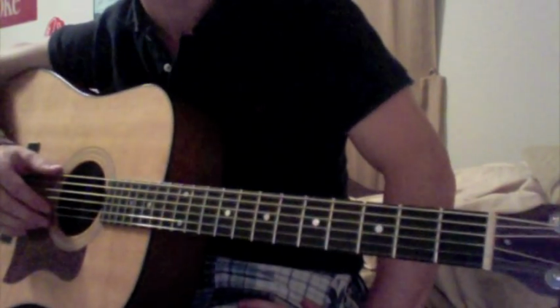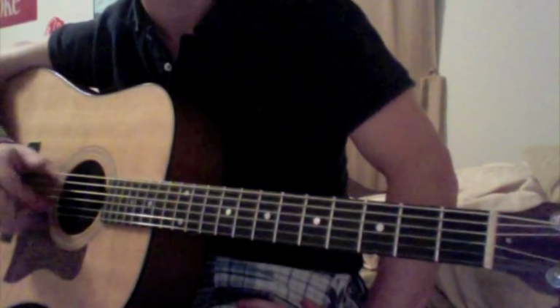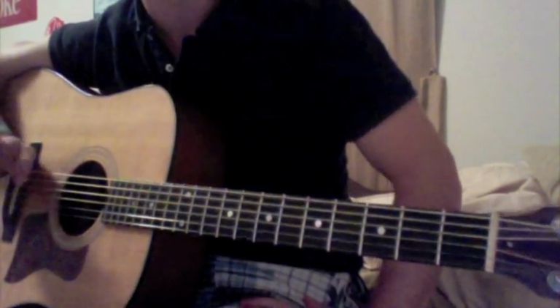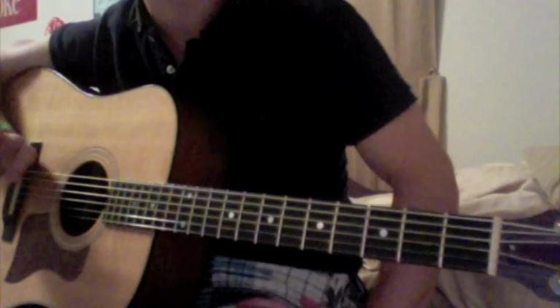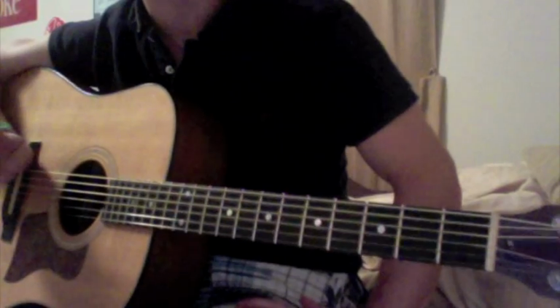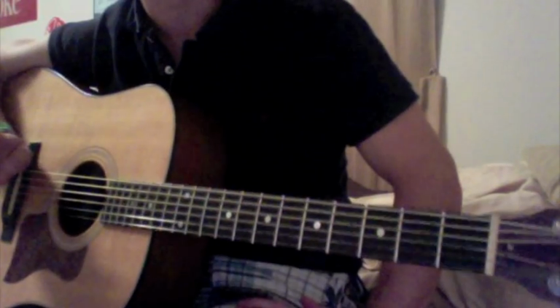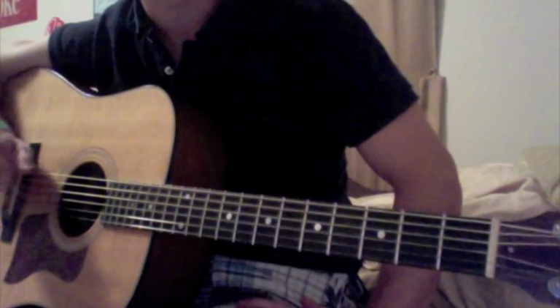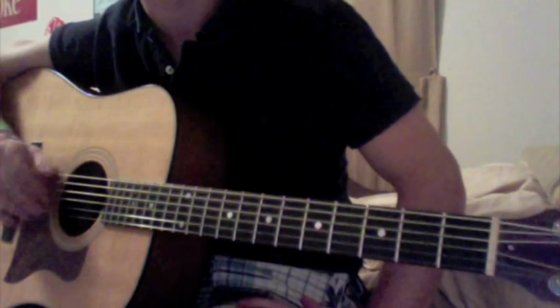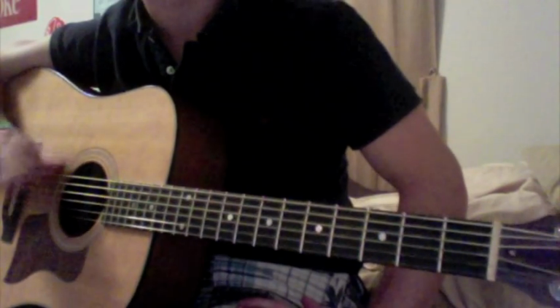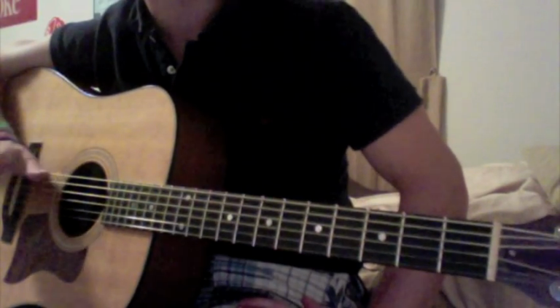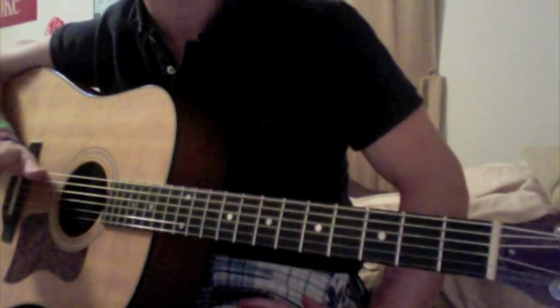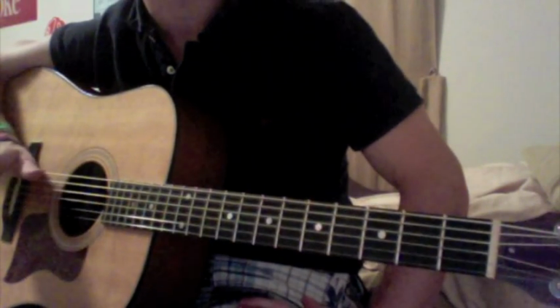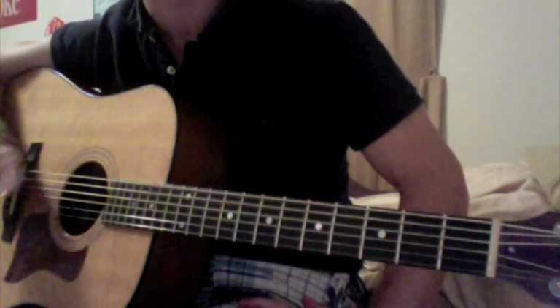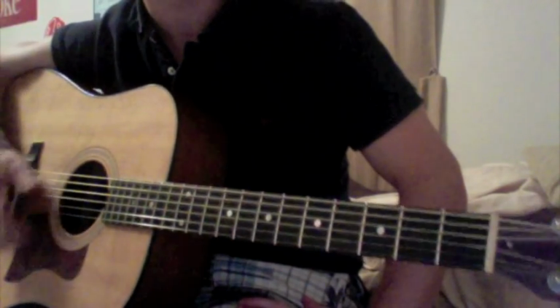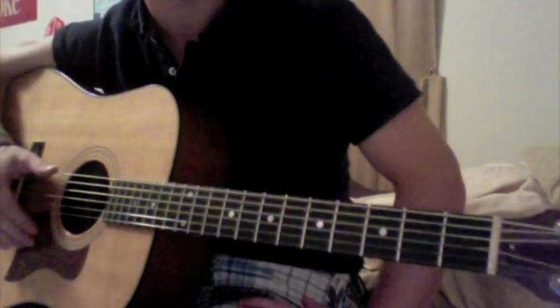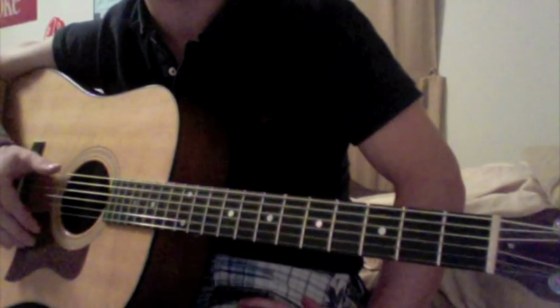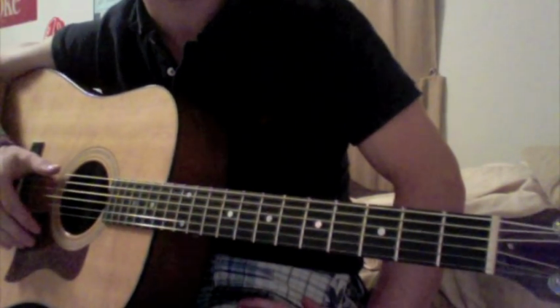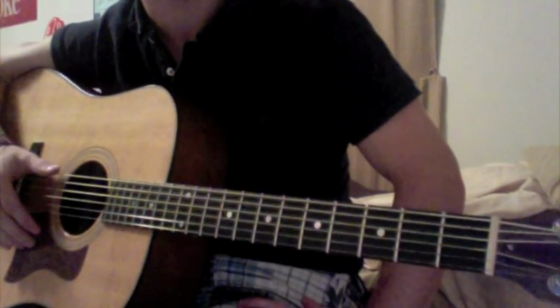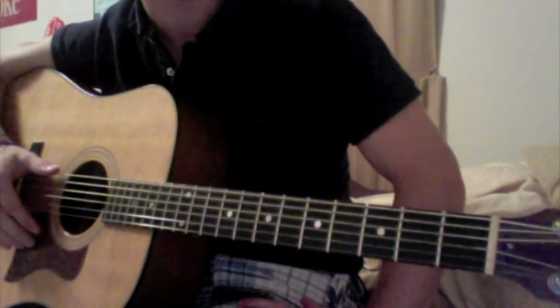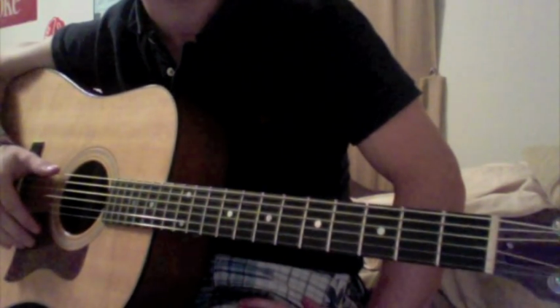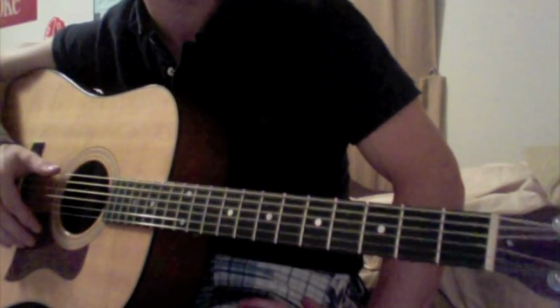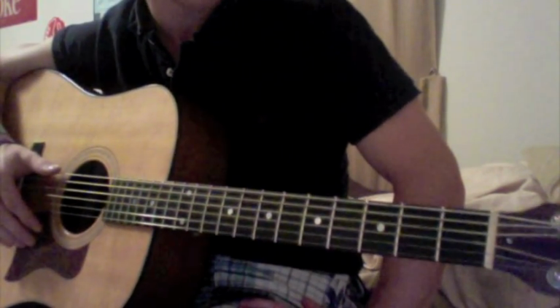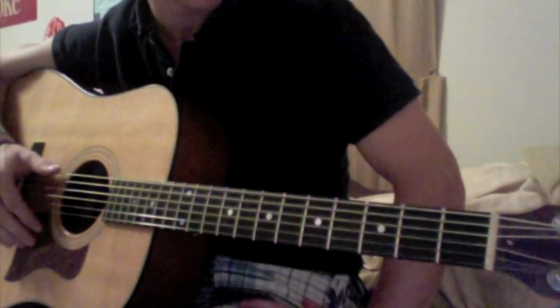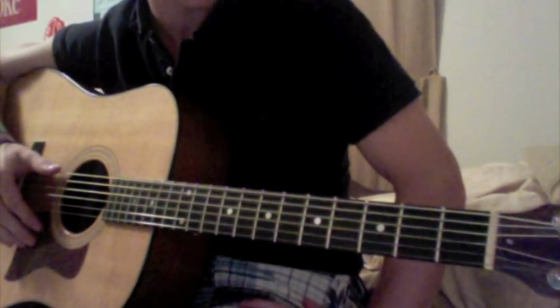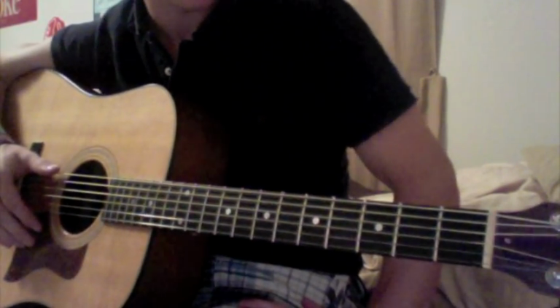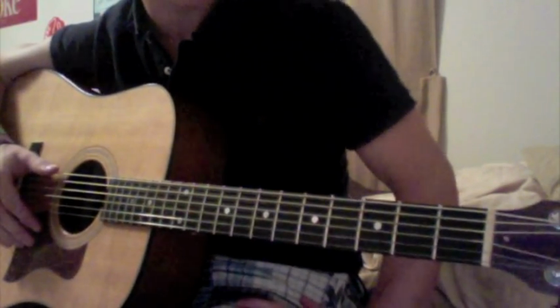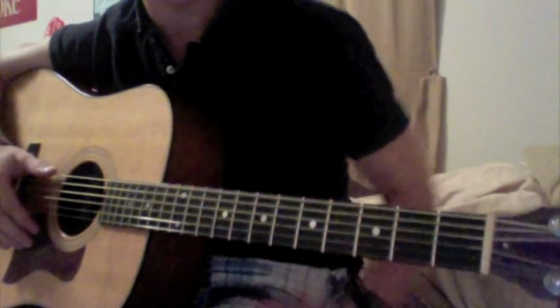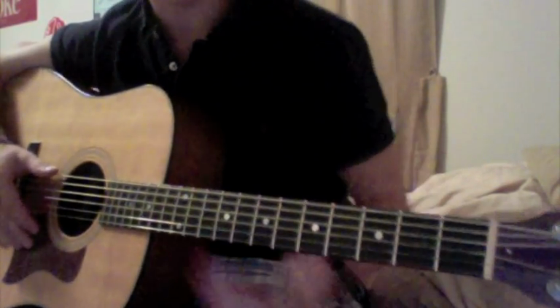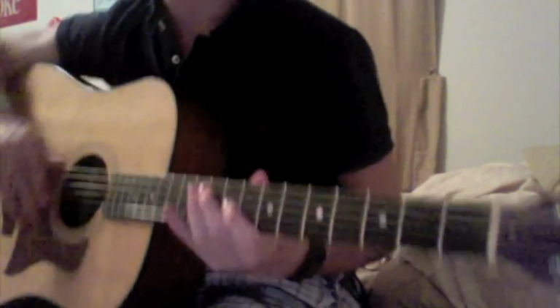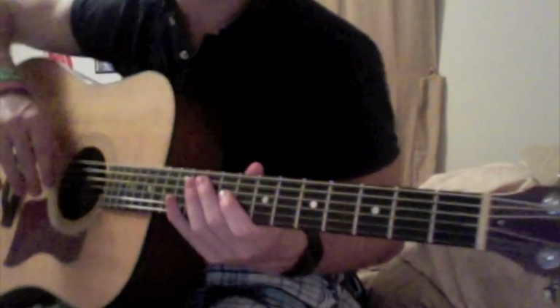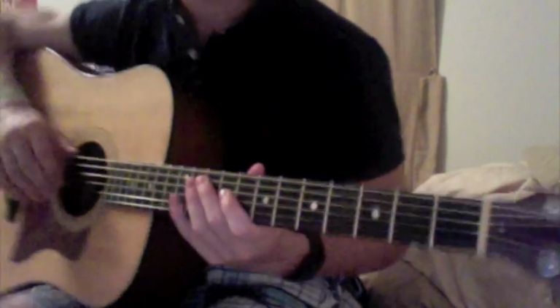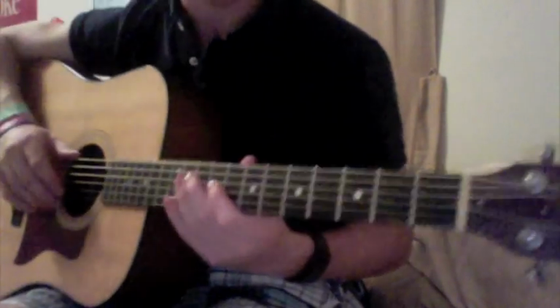Only four chords, and it's all going to be the same shape. You're just going to slide your fingers around. It's going to be the F shape, if you remember.